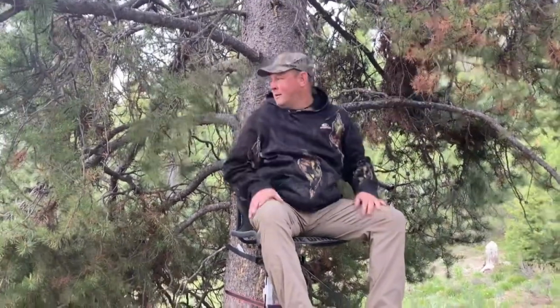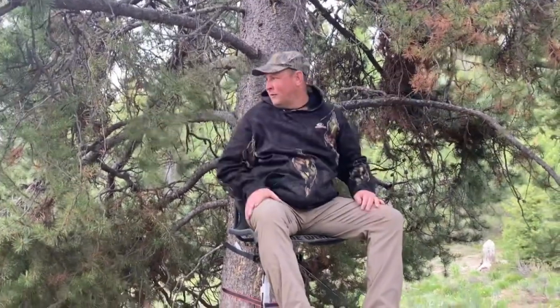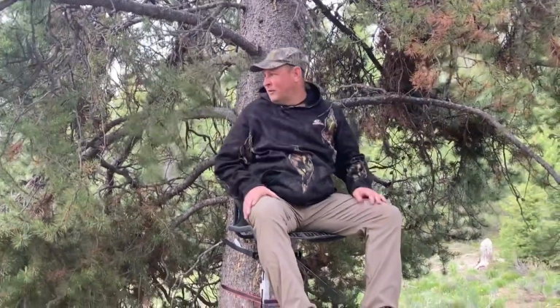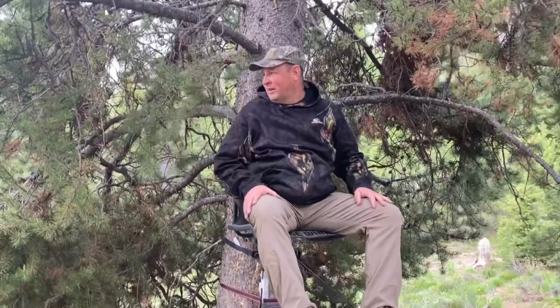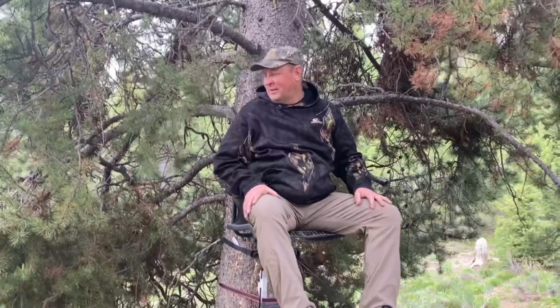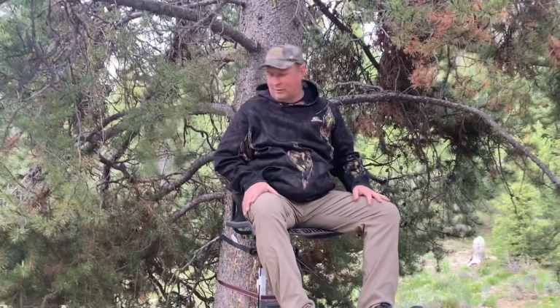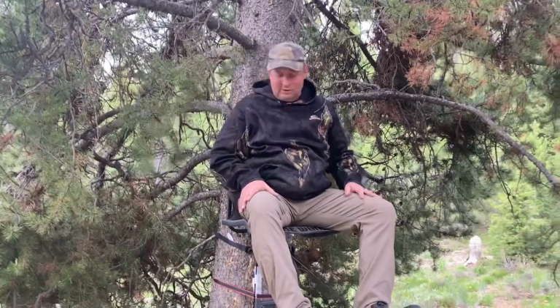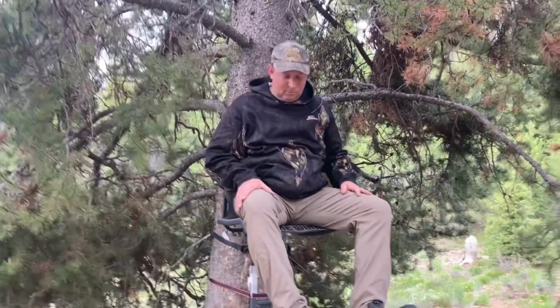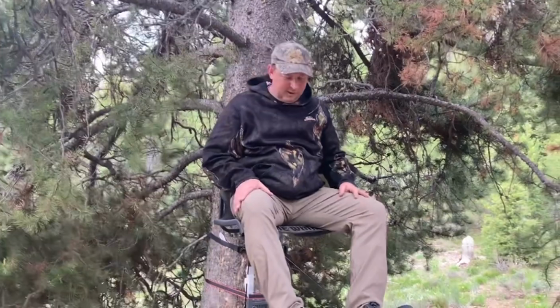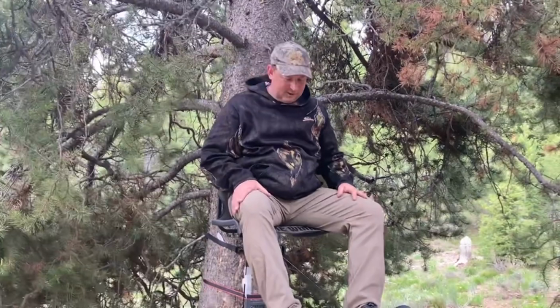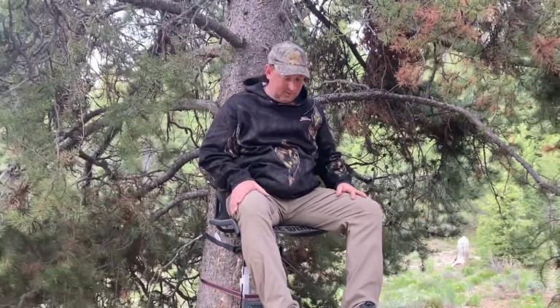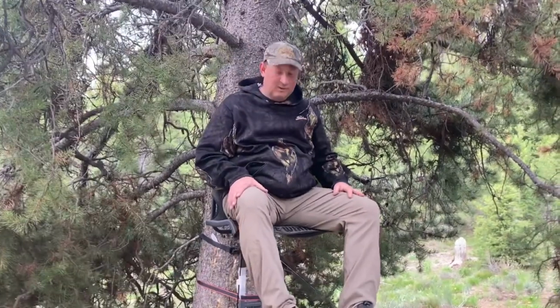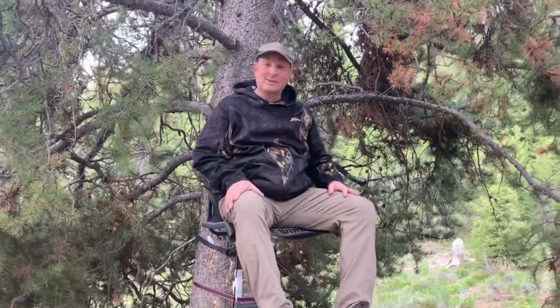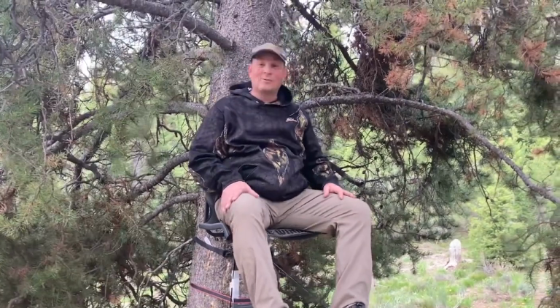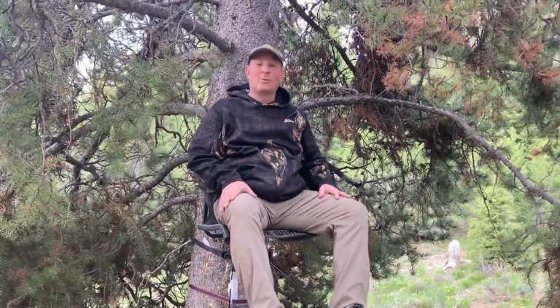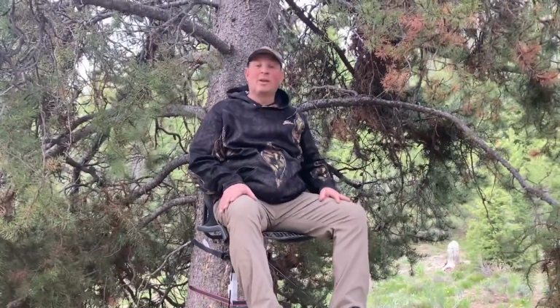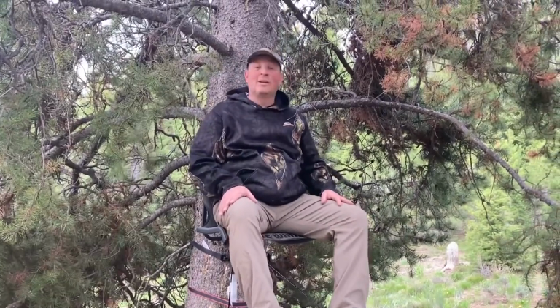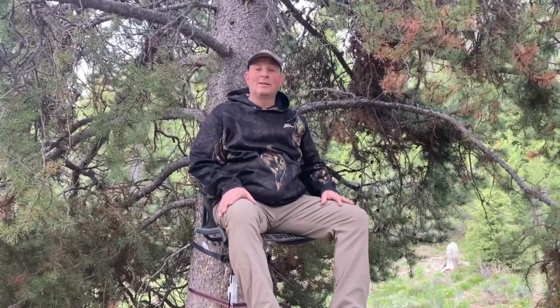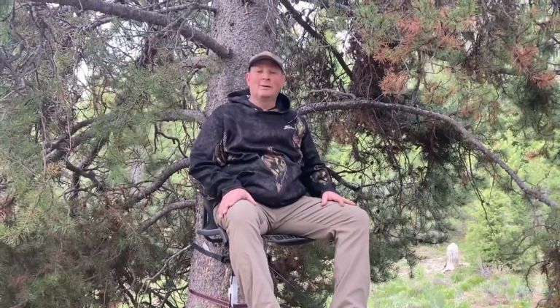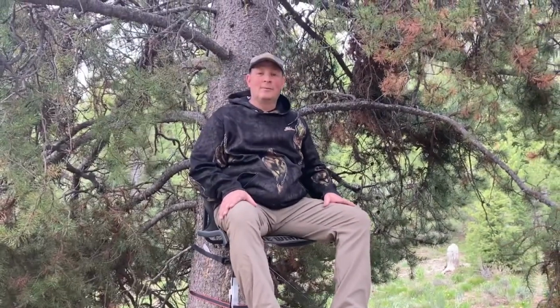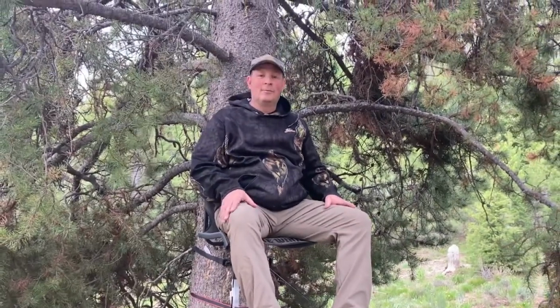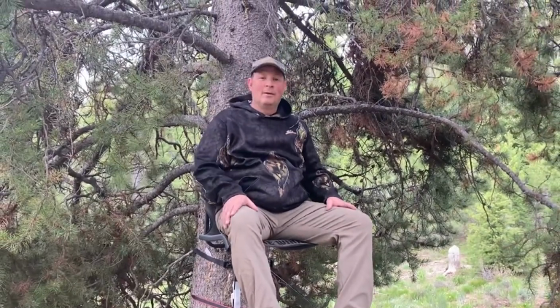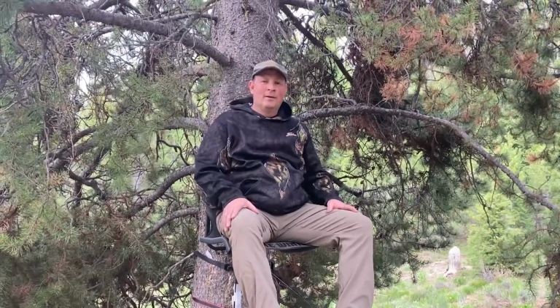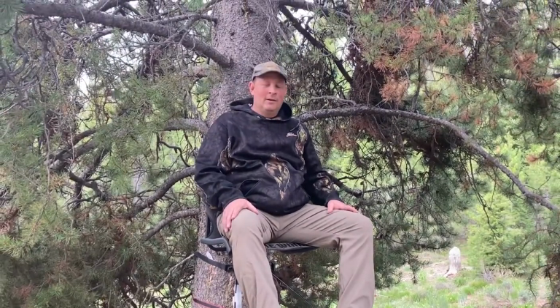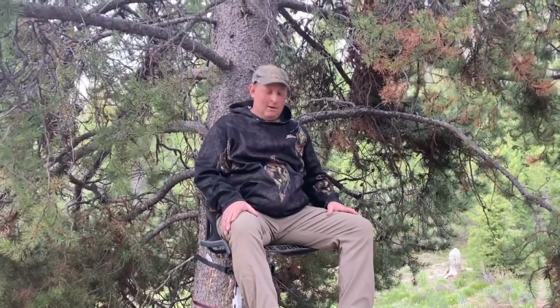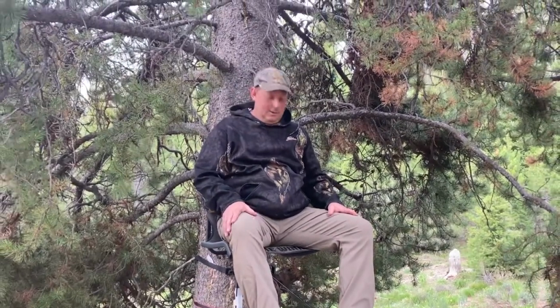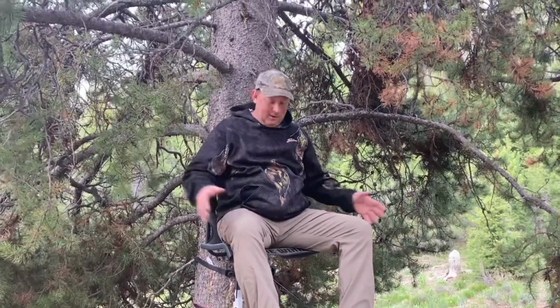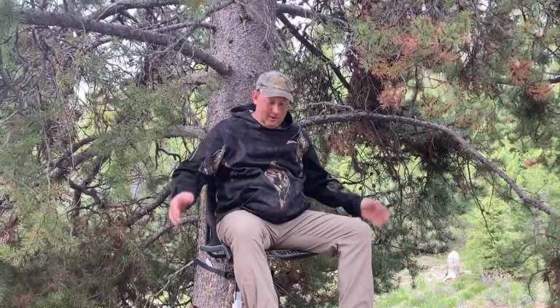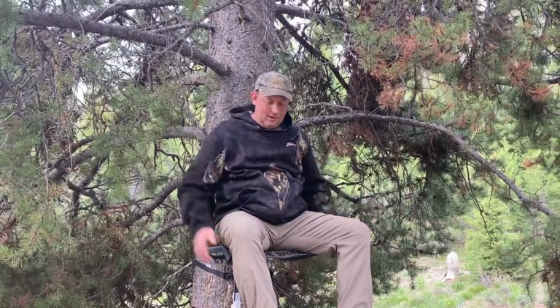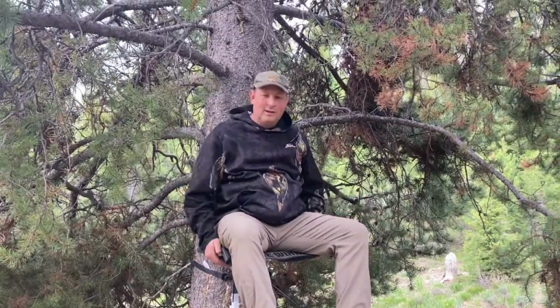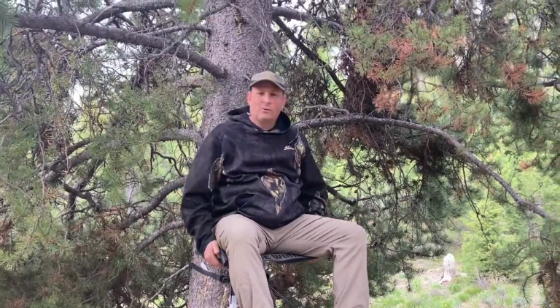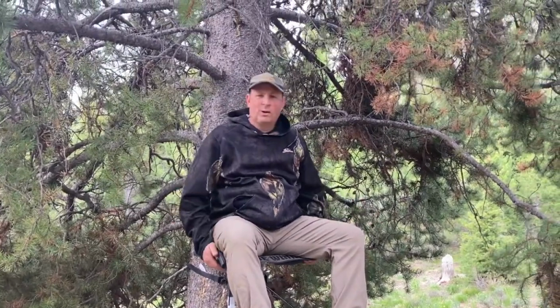Definitely need to clear some branches, but this isn't where we're hanging it. So anyway, thanks for watching.